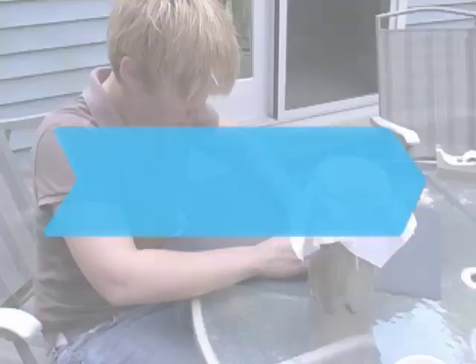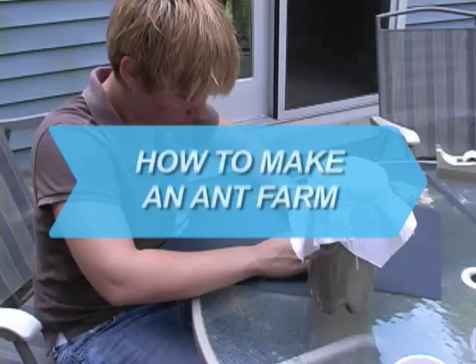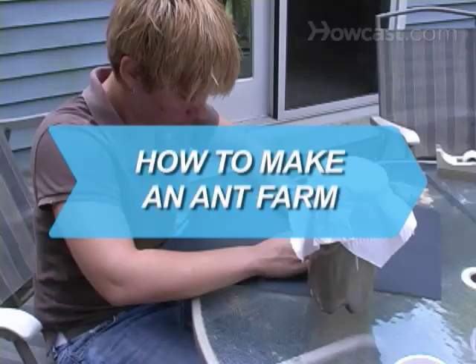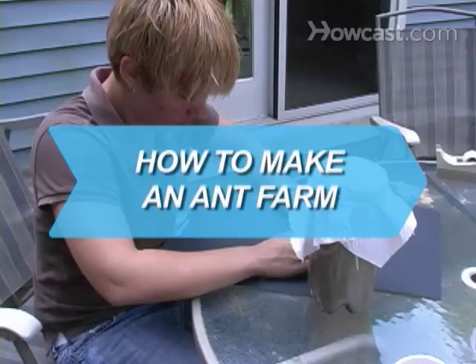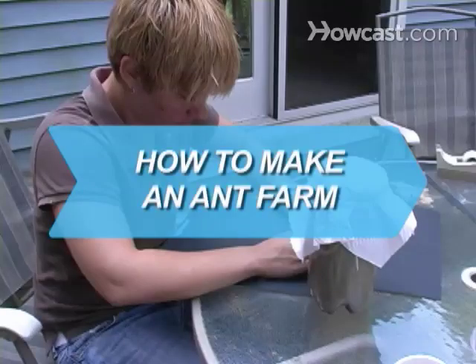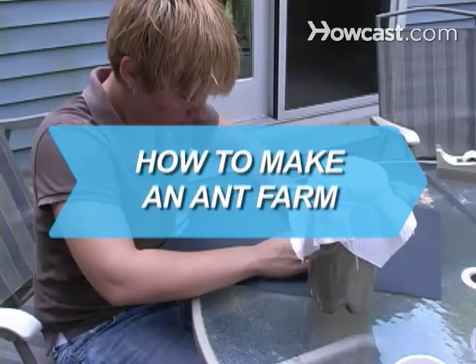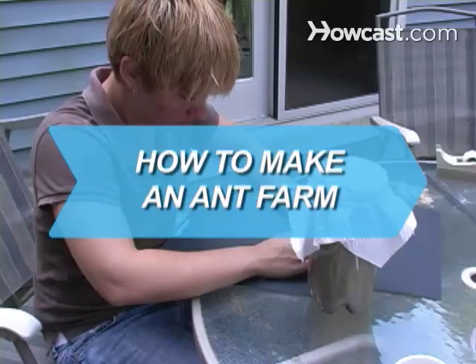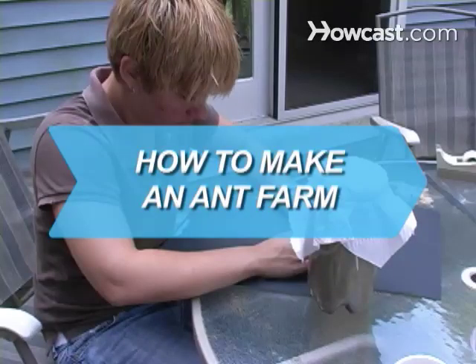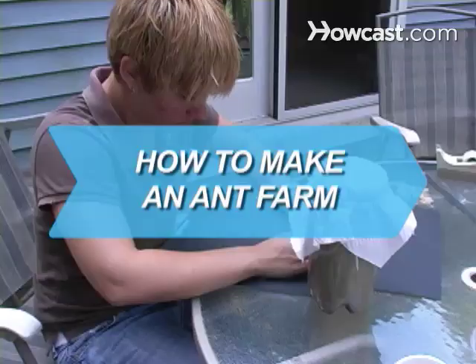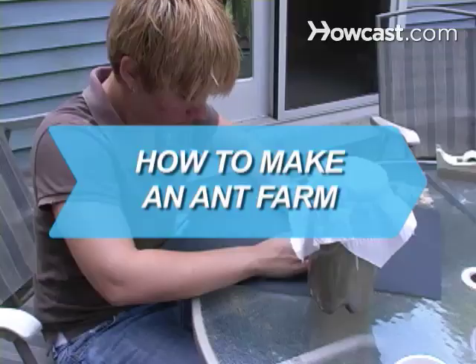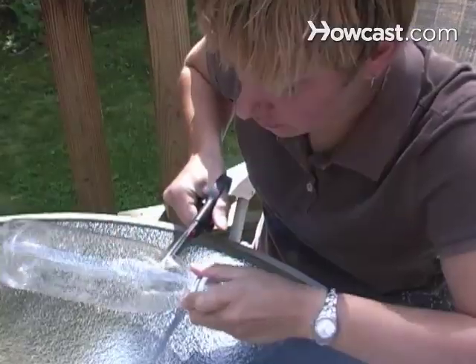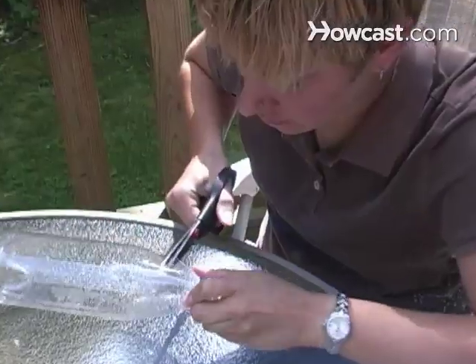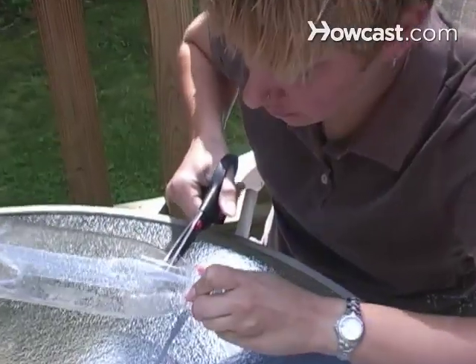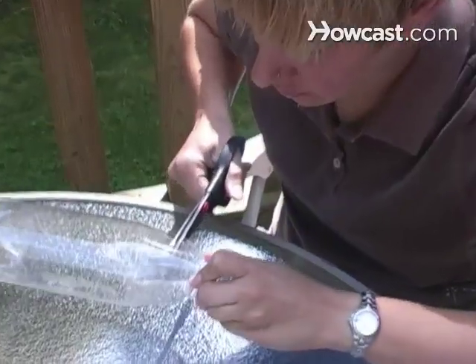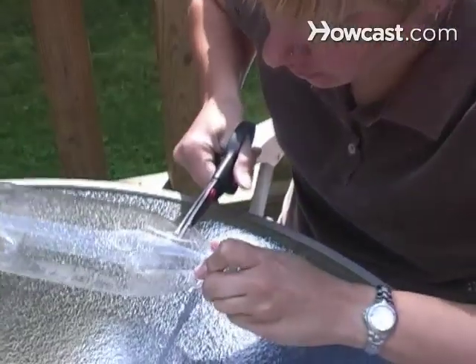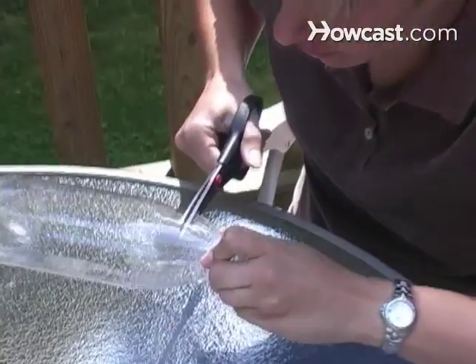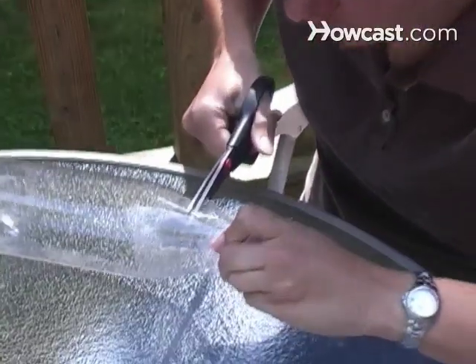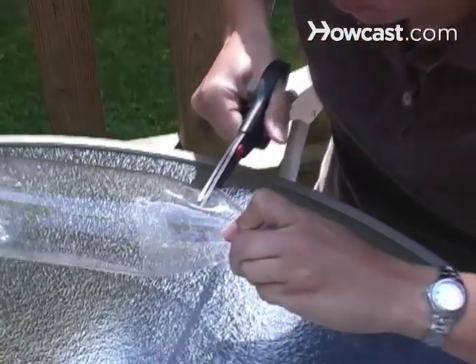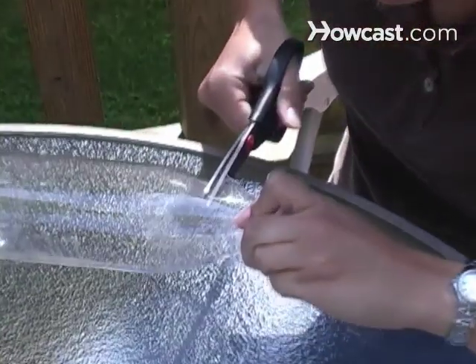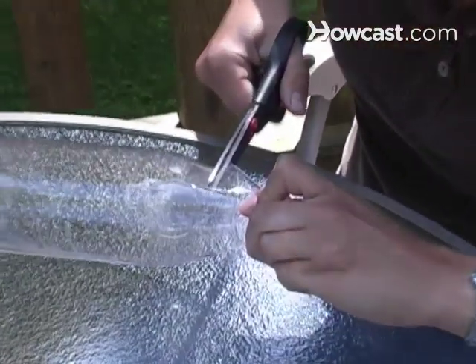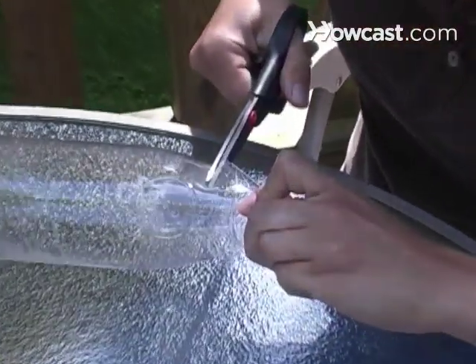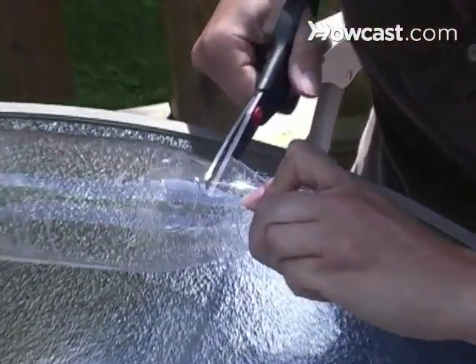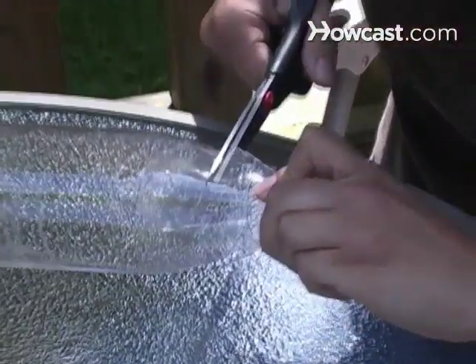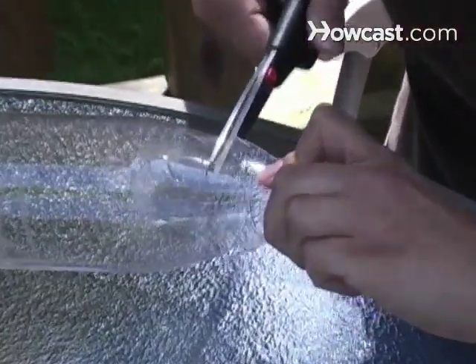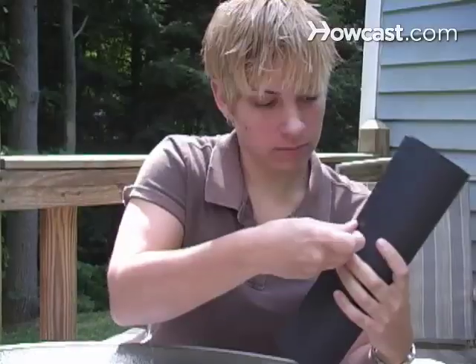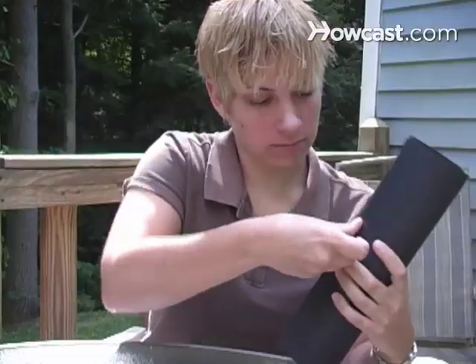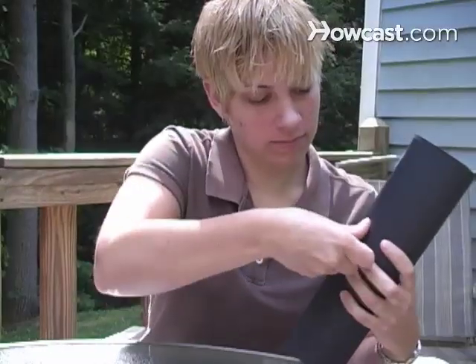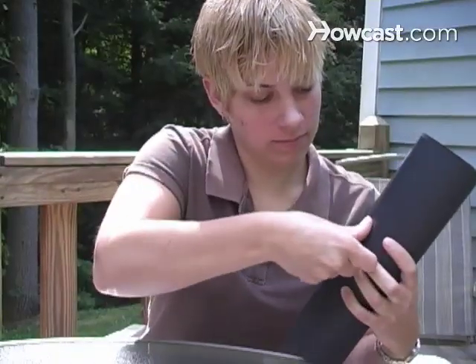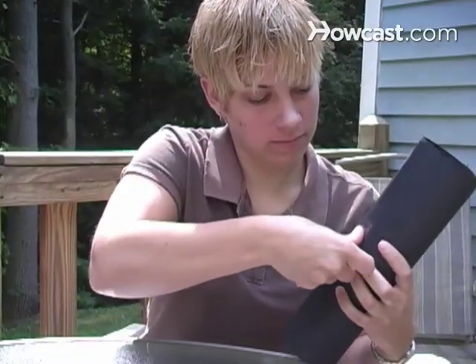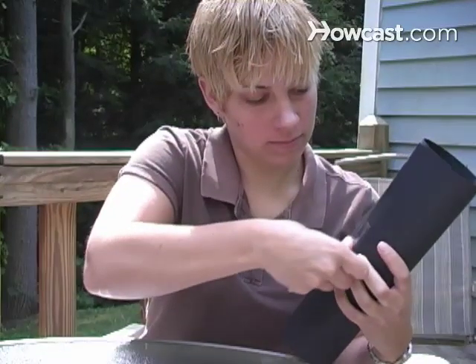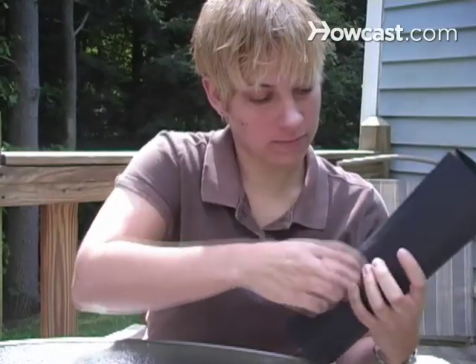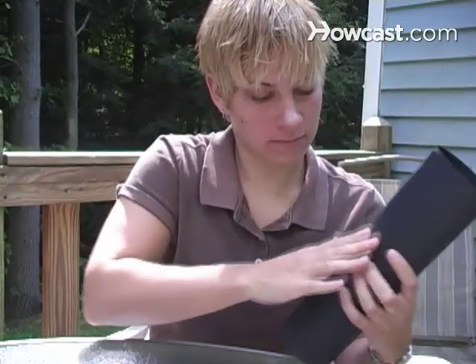How to Make an Ant Farm. Why buy an ant farm? It's simple and fun to make one from a few items you have lying around the house.